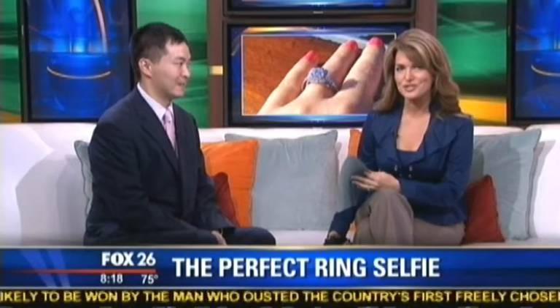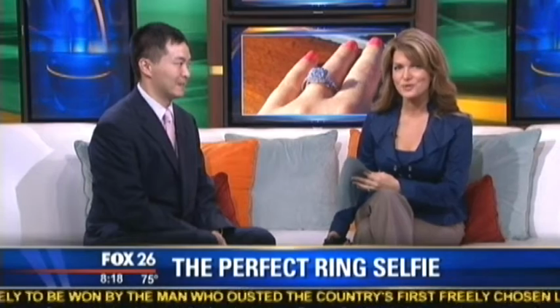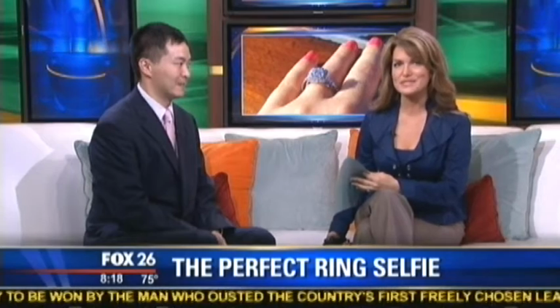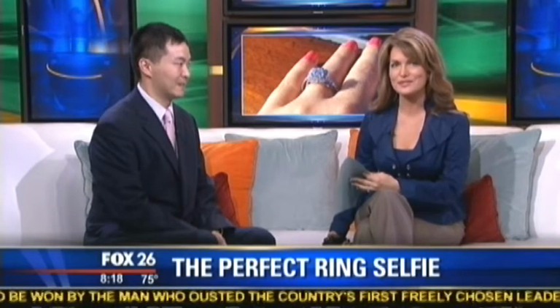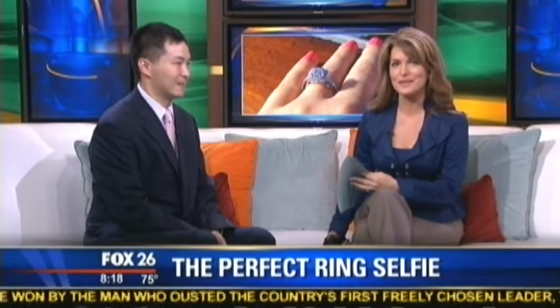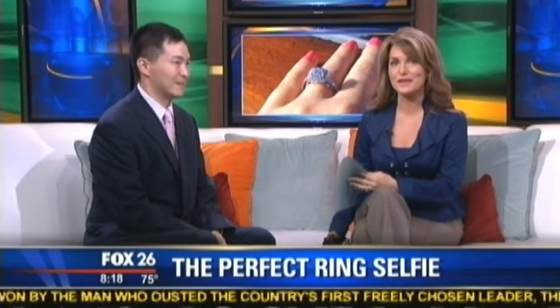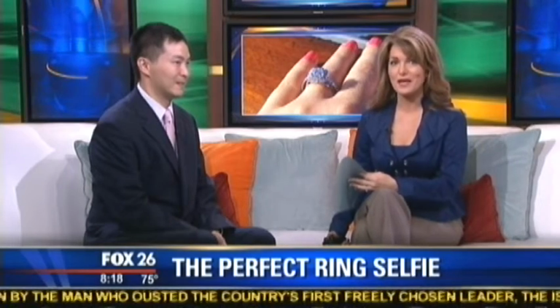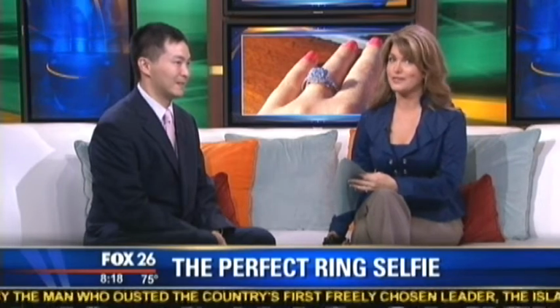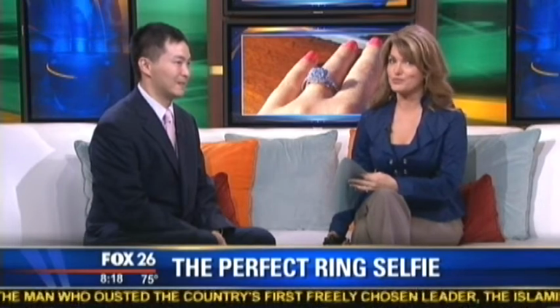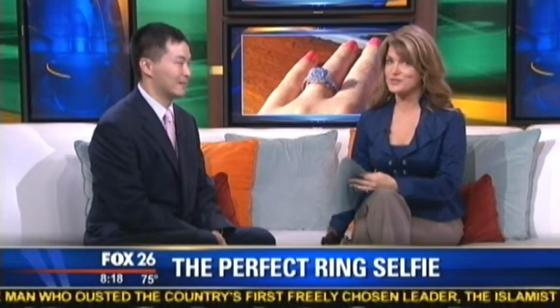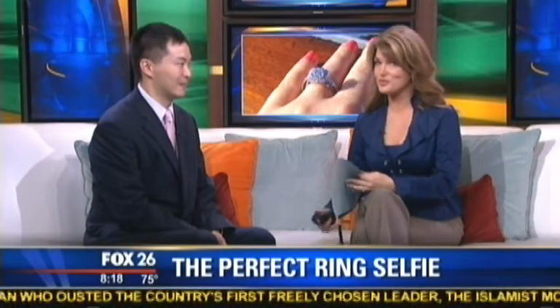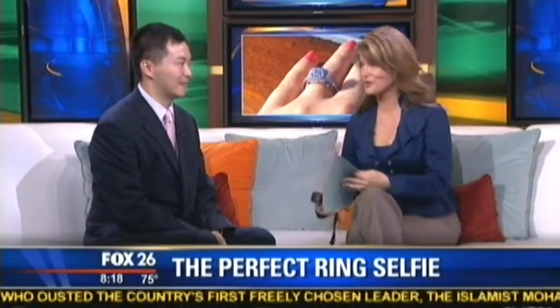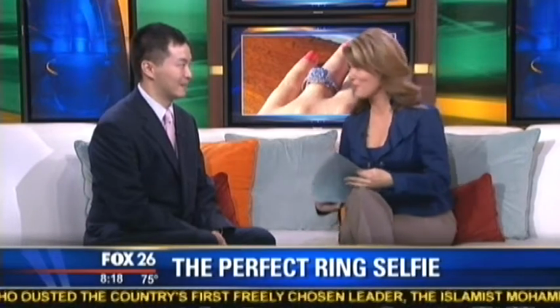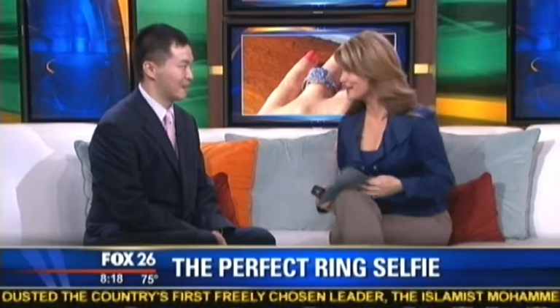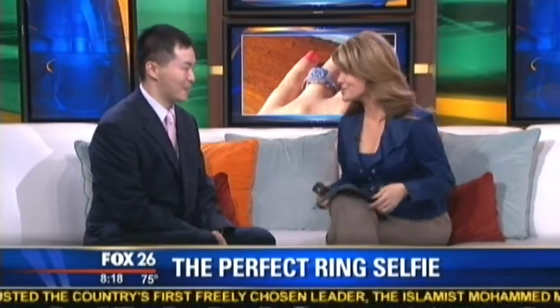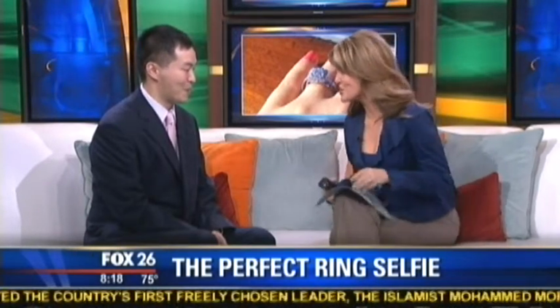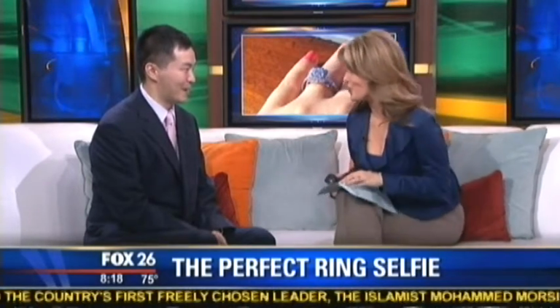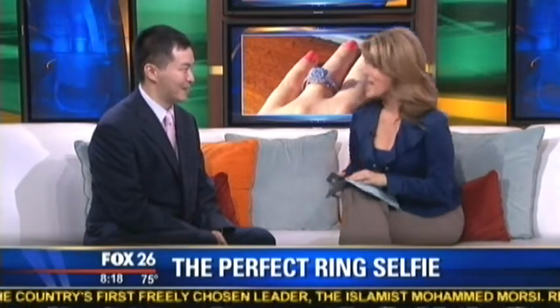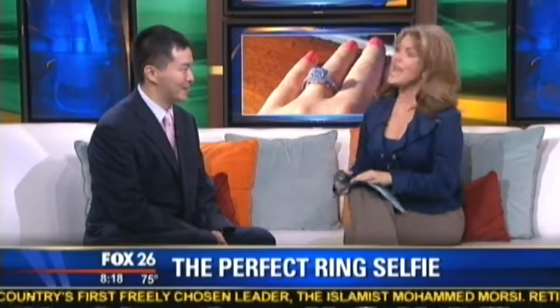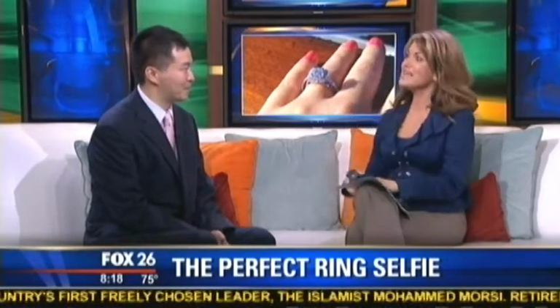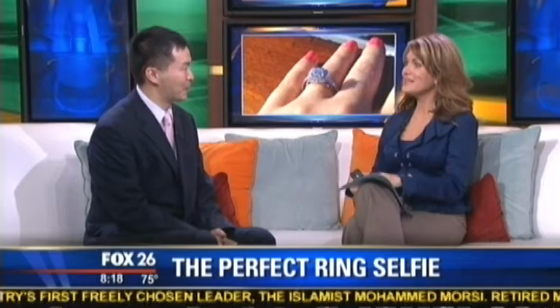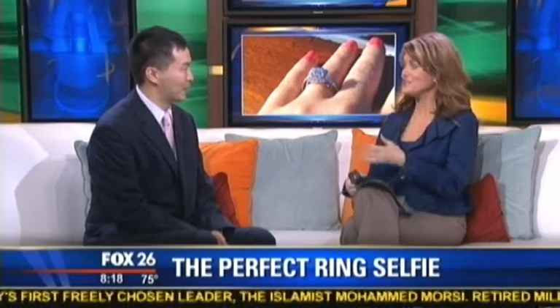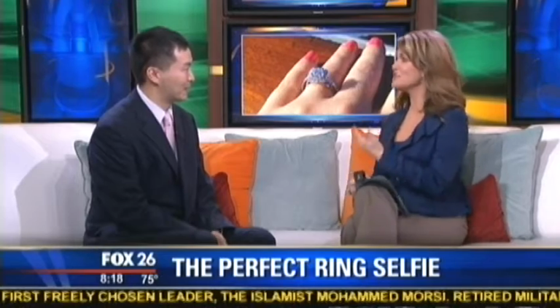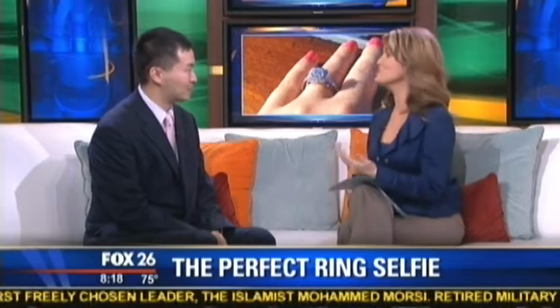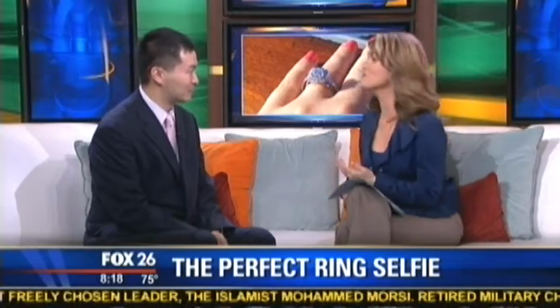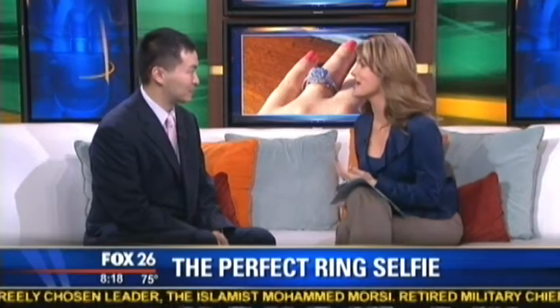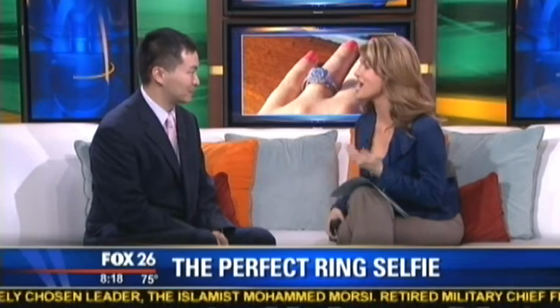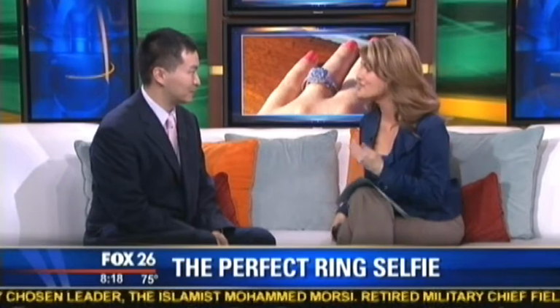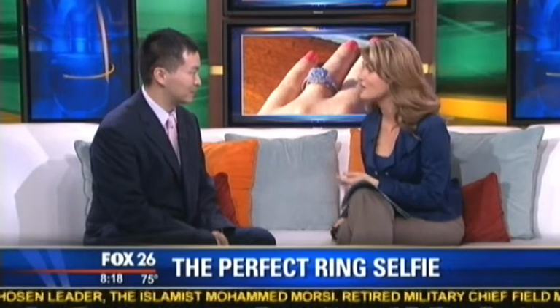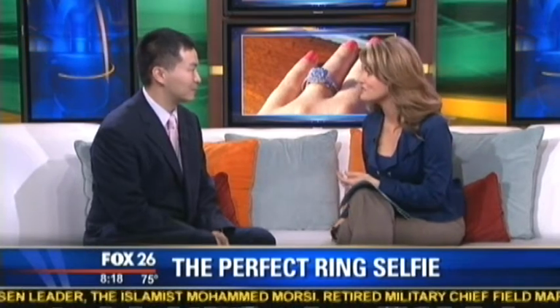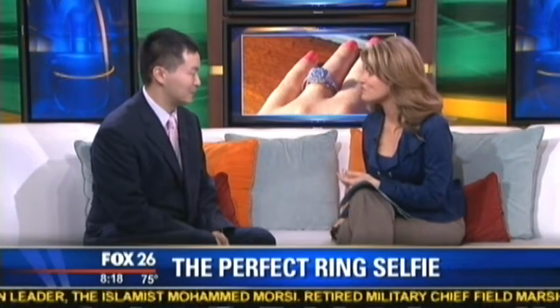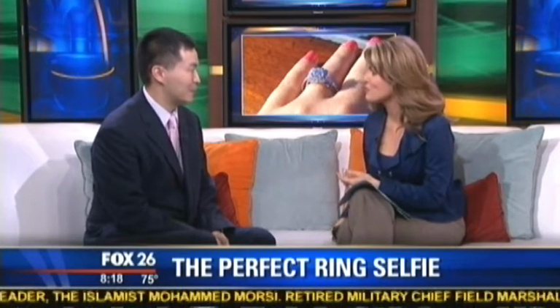Dr. Yang Cho is here to talk about the procedure. Good morning to you. A hand lift — this is new to me. I have not heard of this before.